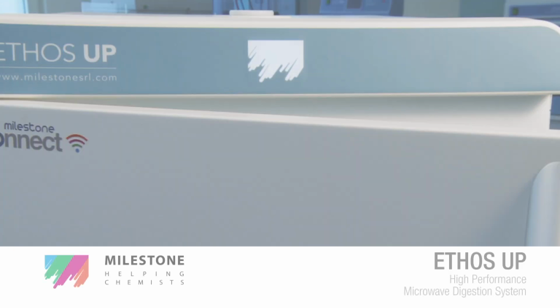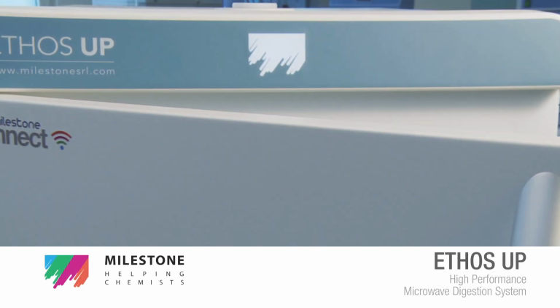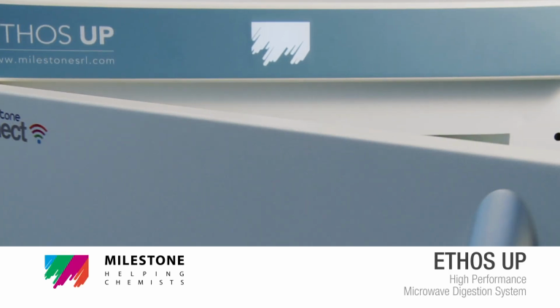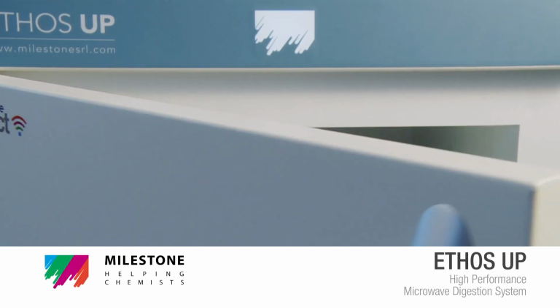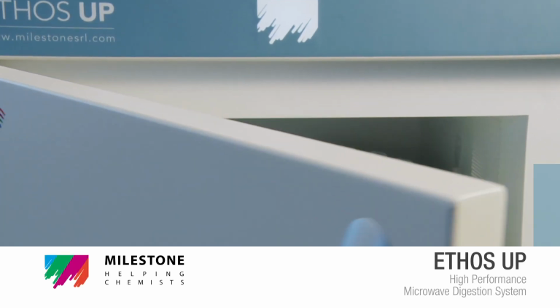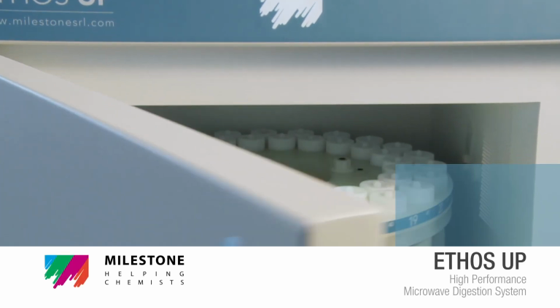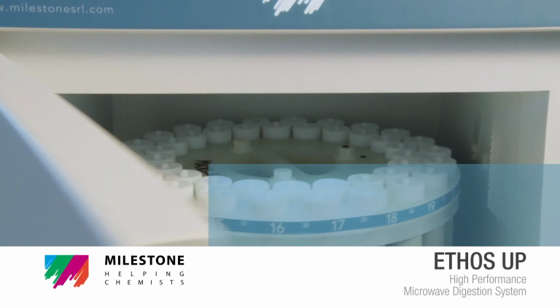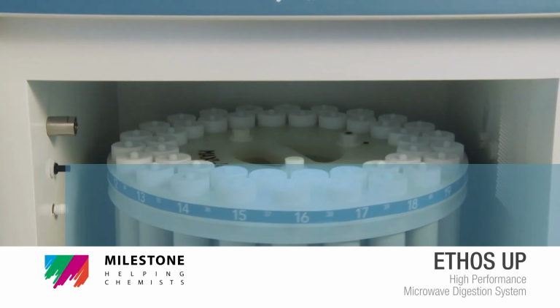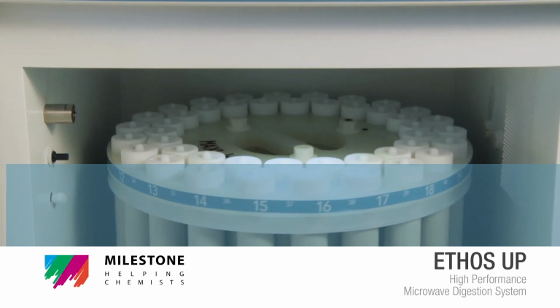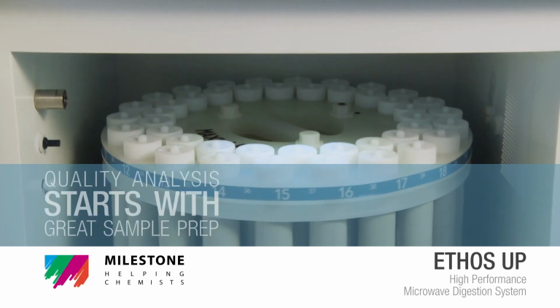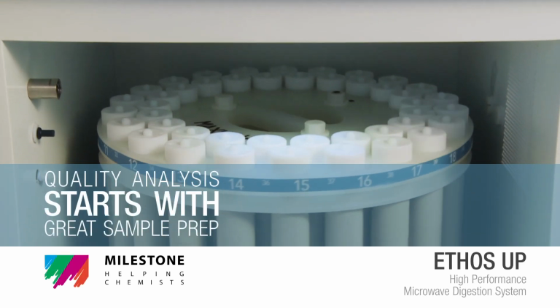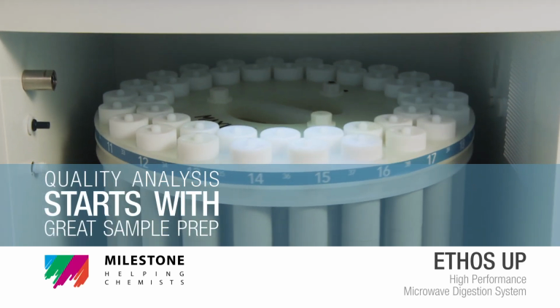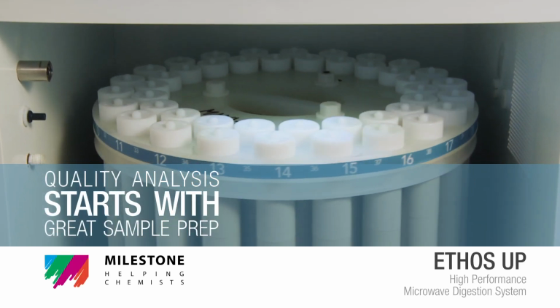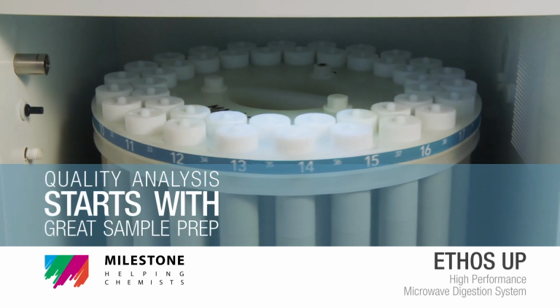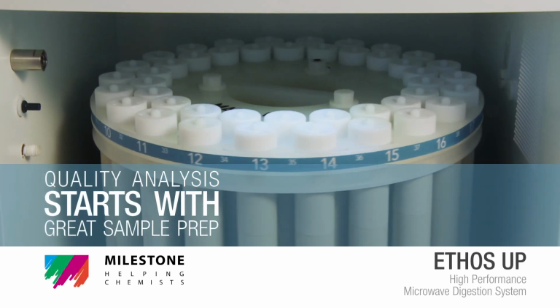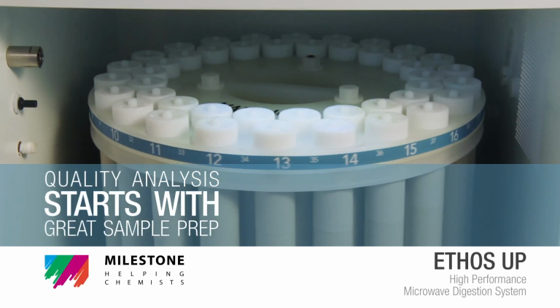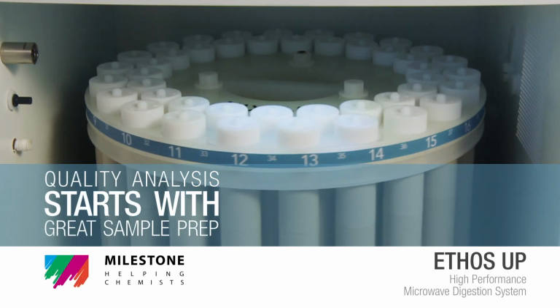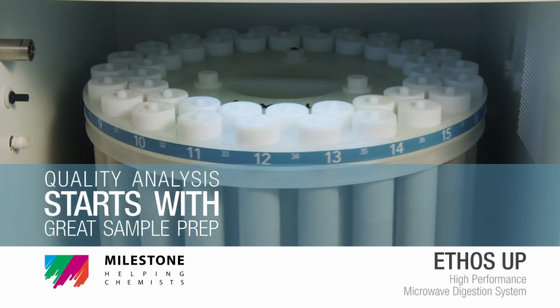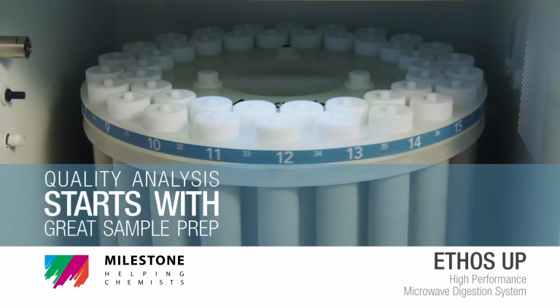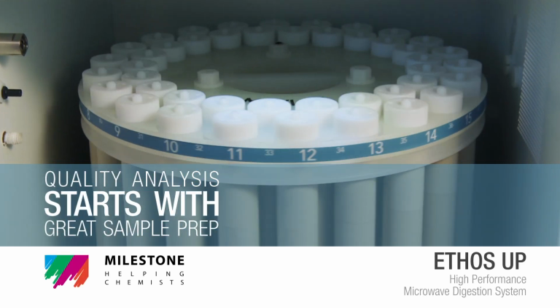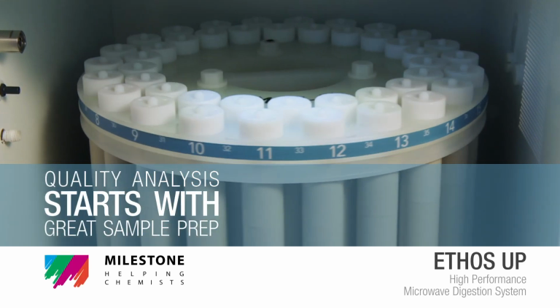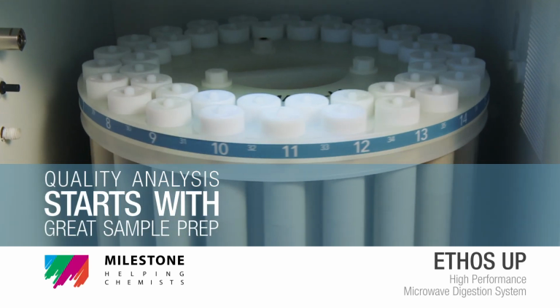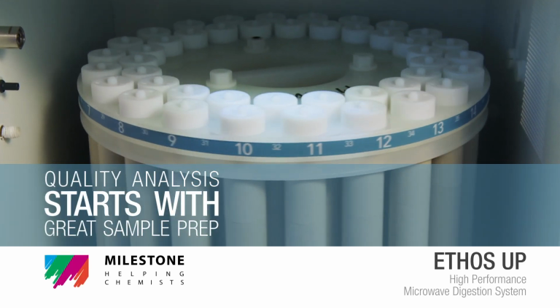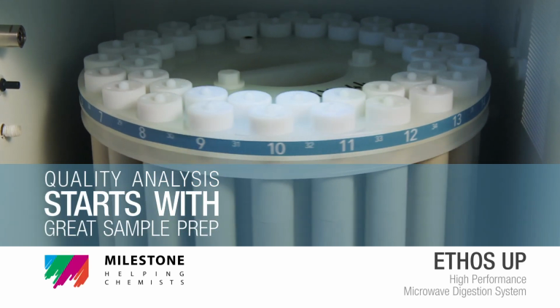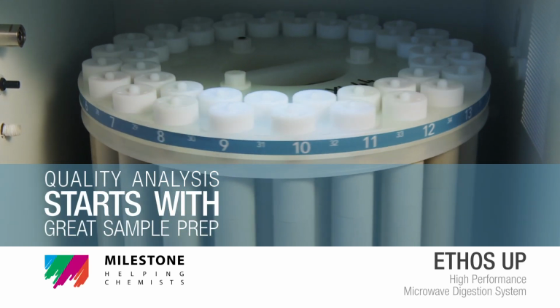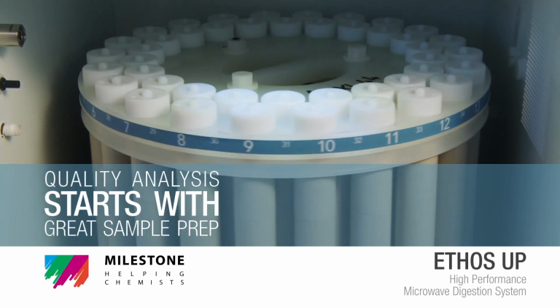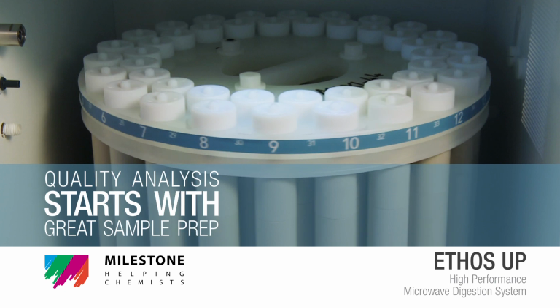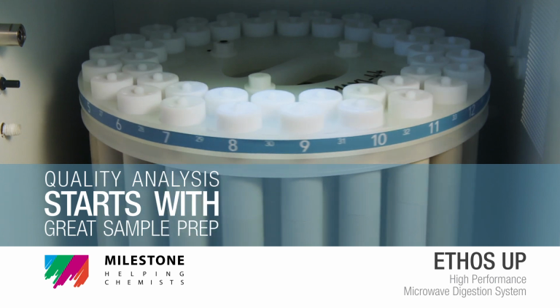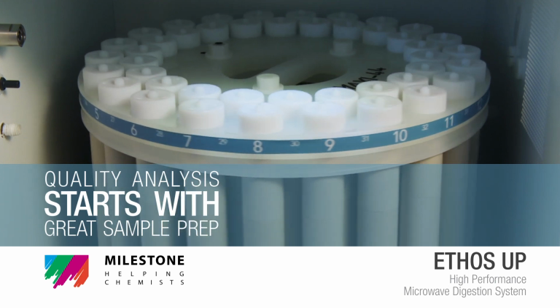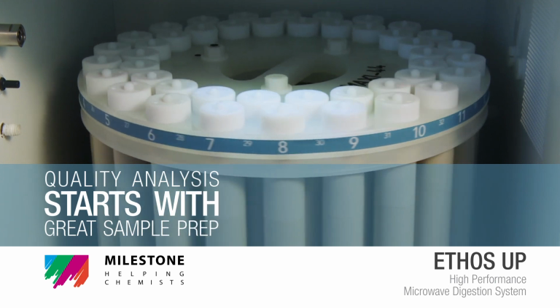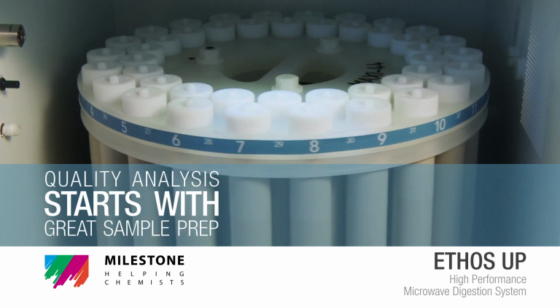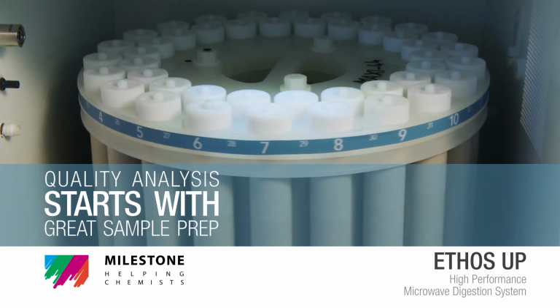Ethos Up. Quality analysis starts with great sample preparation.